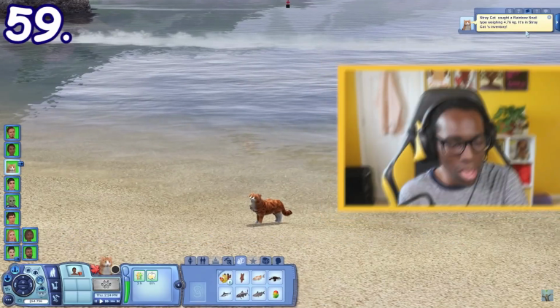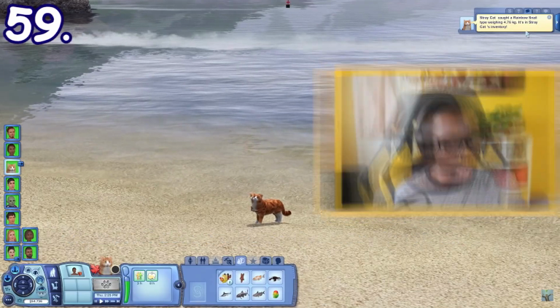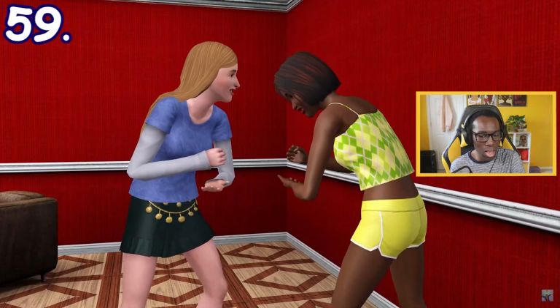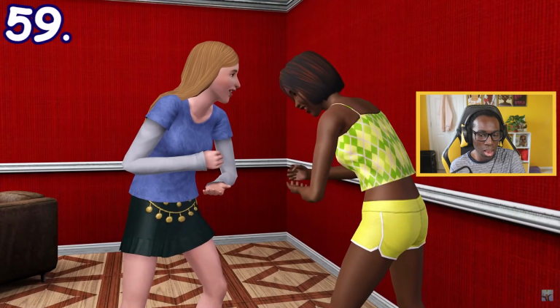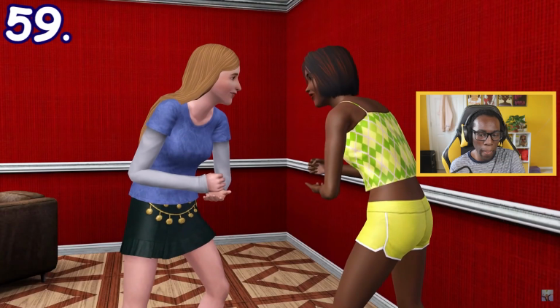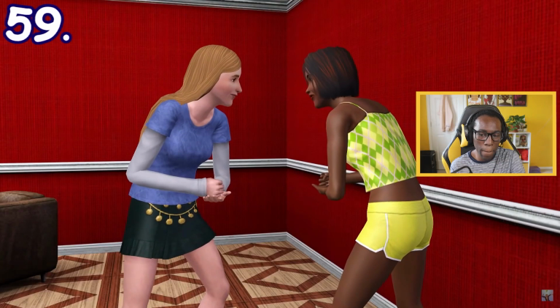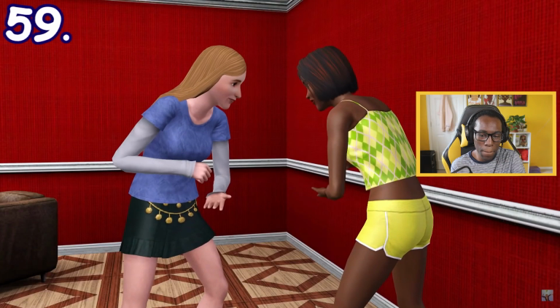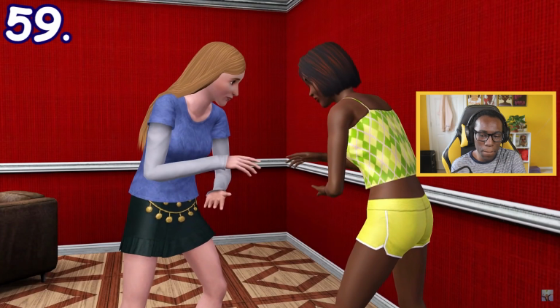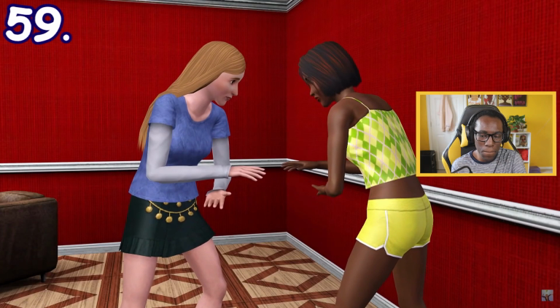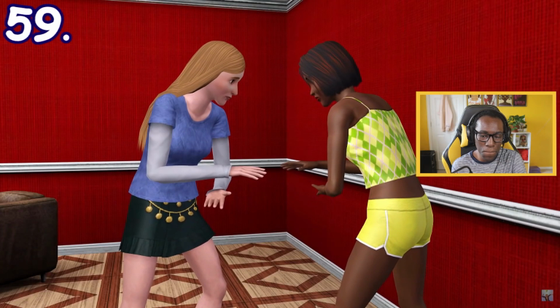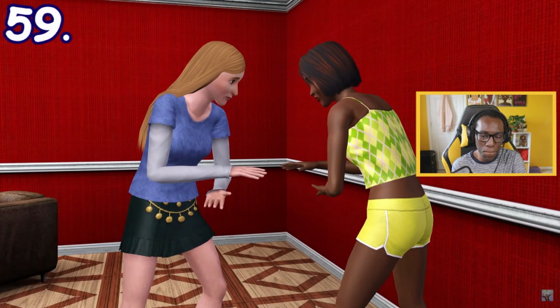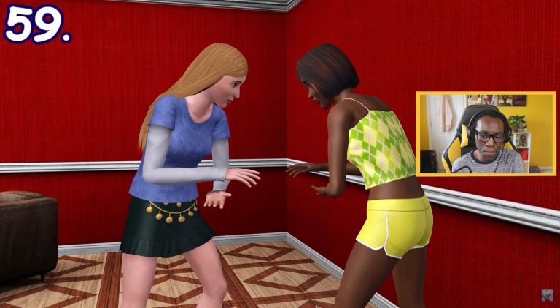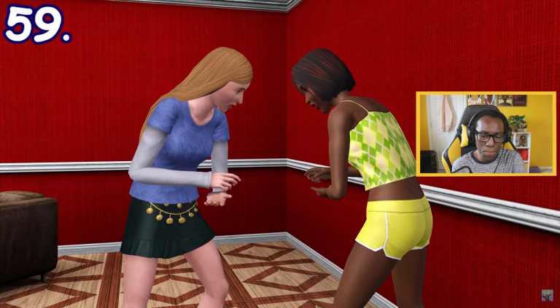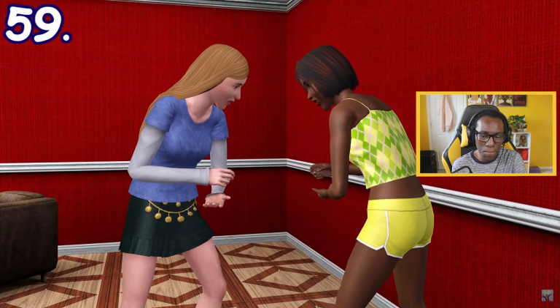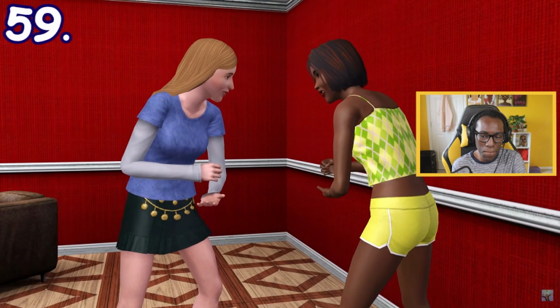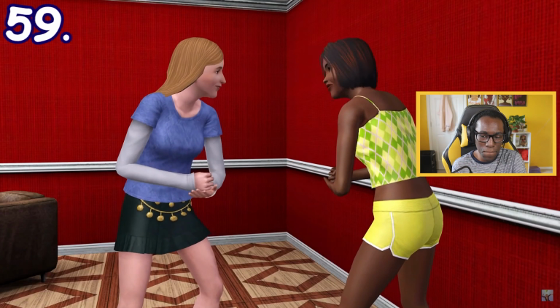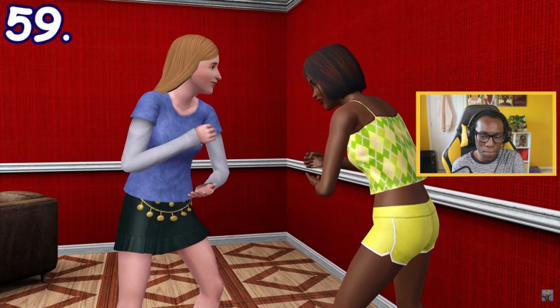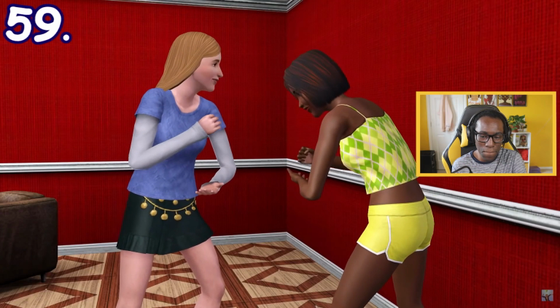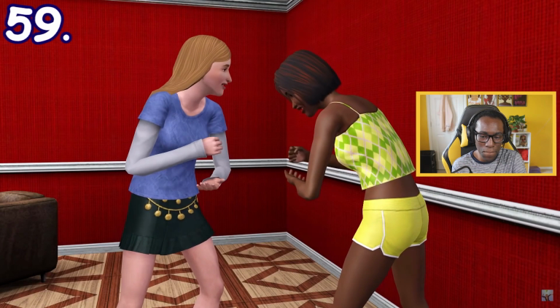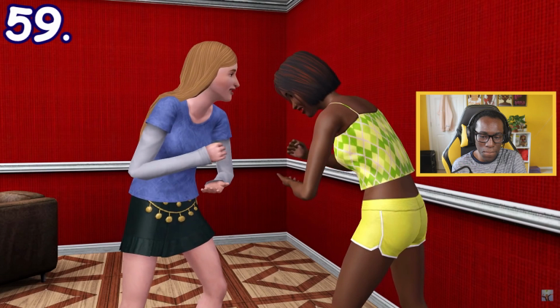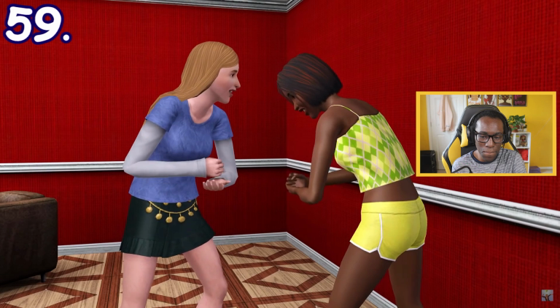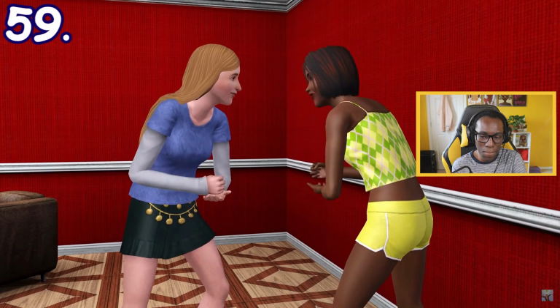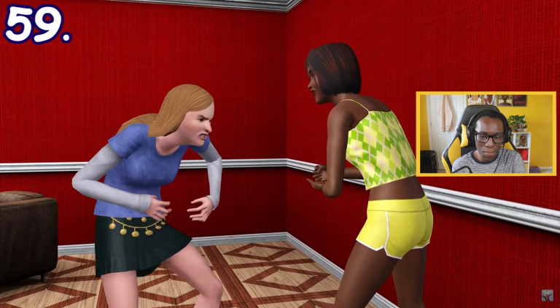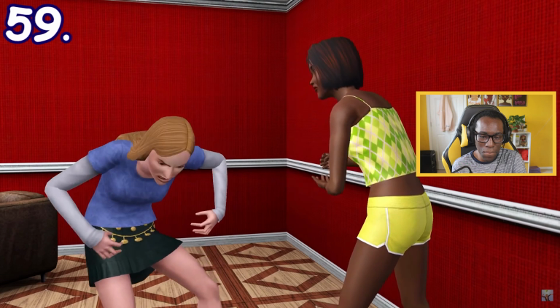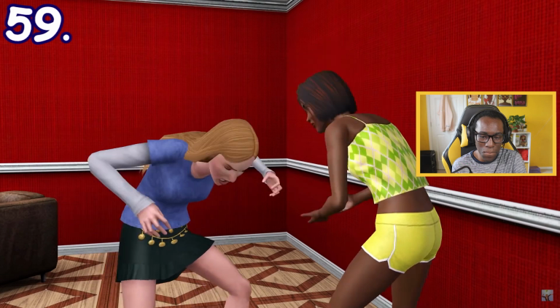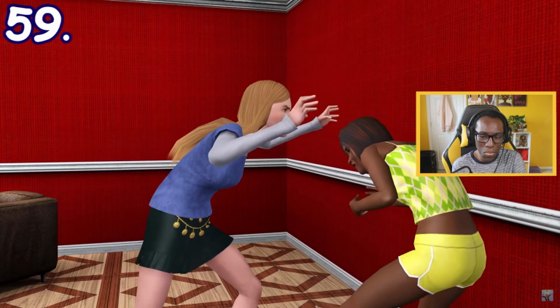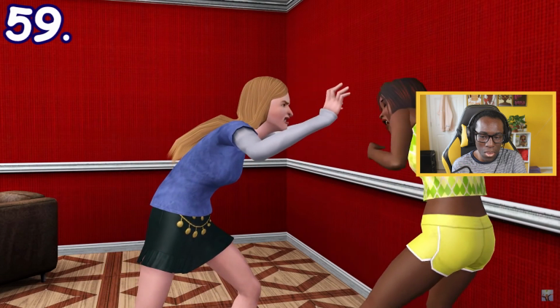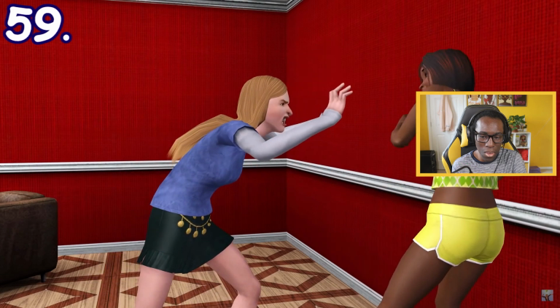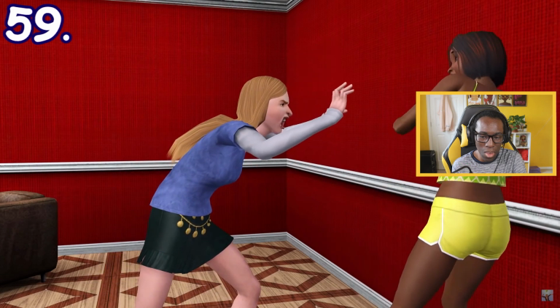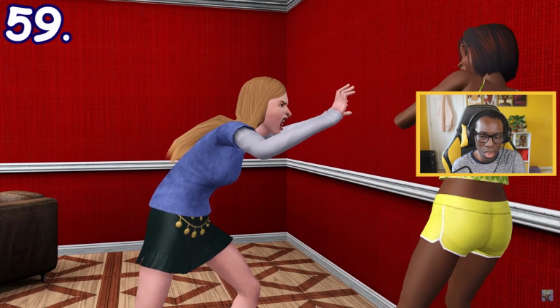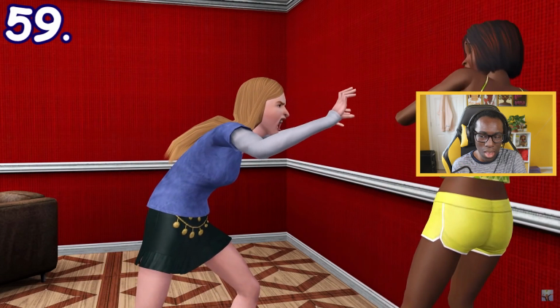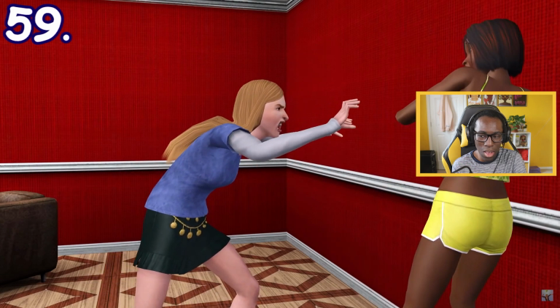When playing rock-paper-scissors, one of the Sims can cheat by scaring the opponent instead.